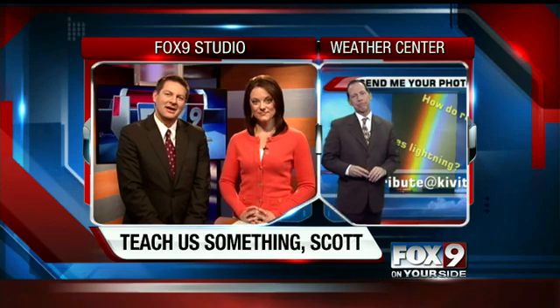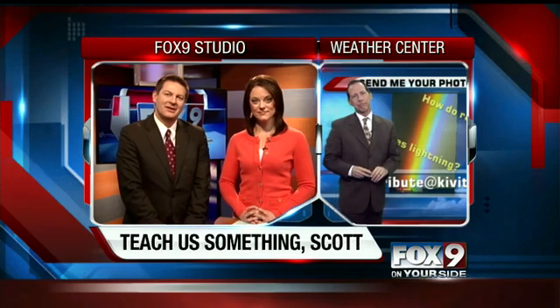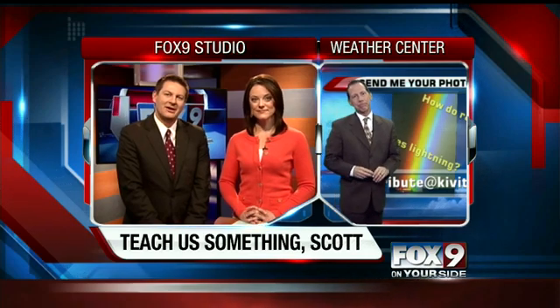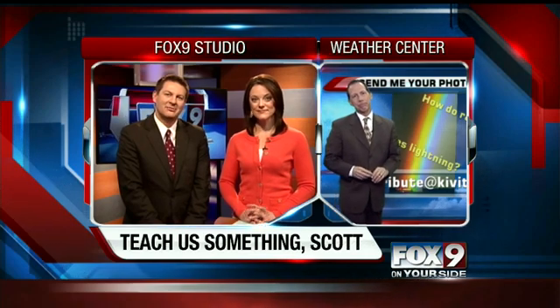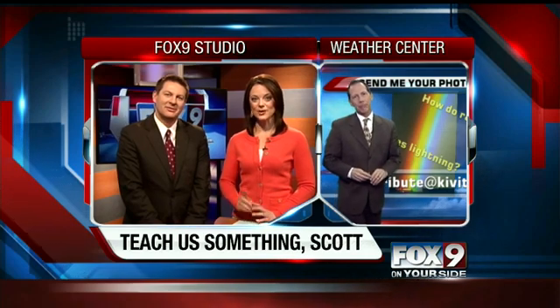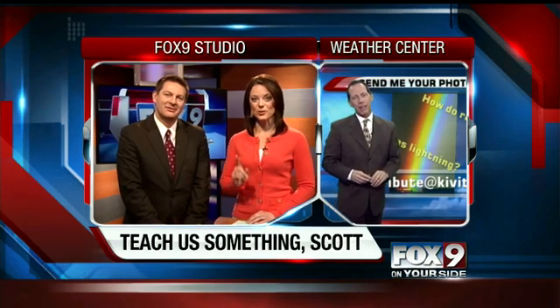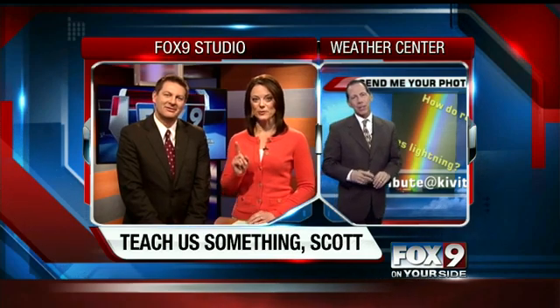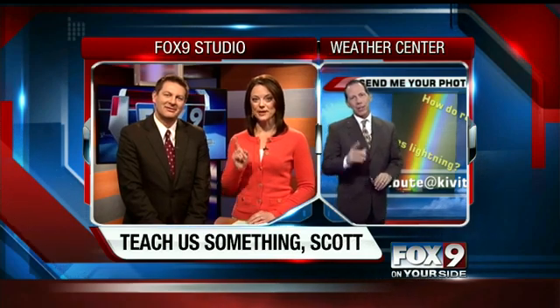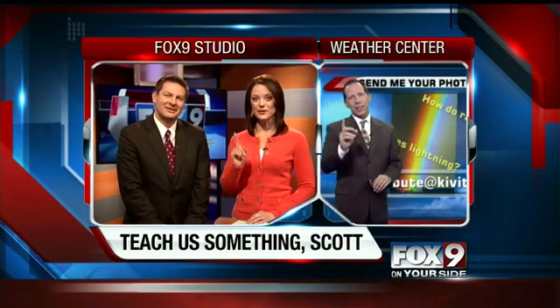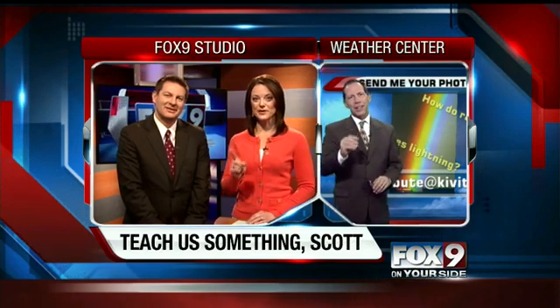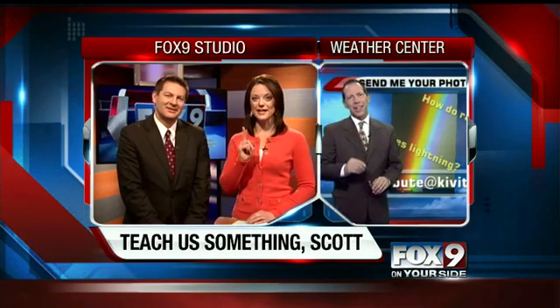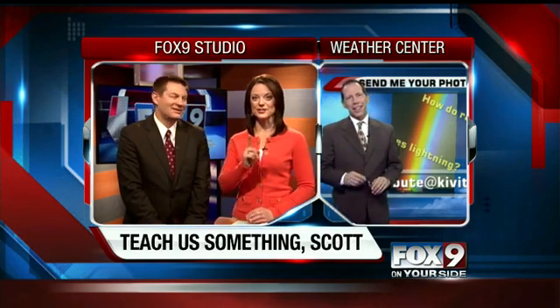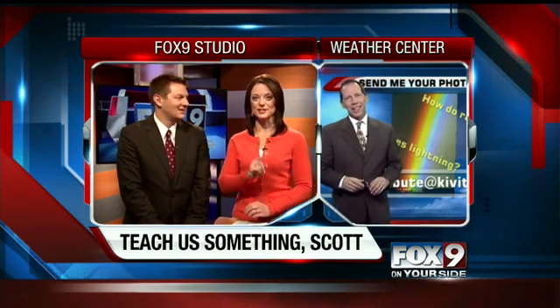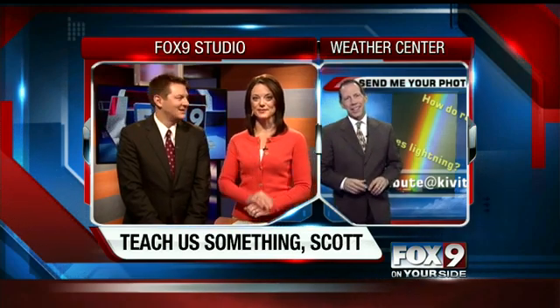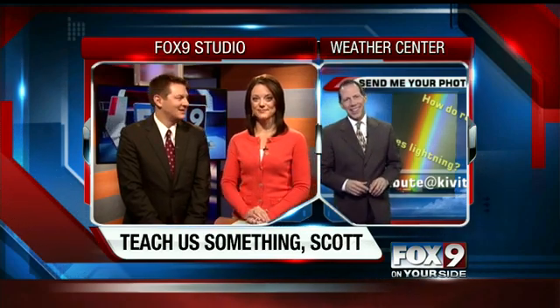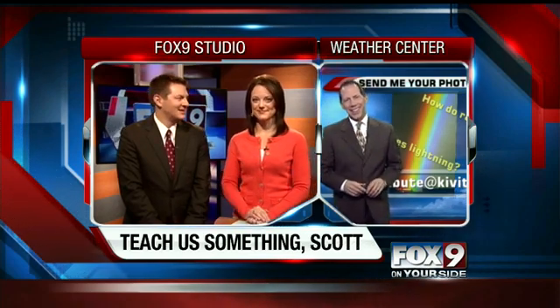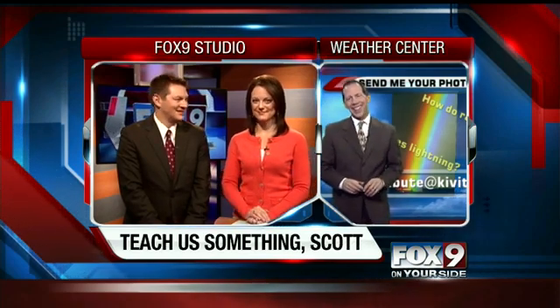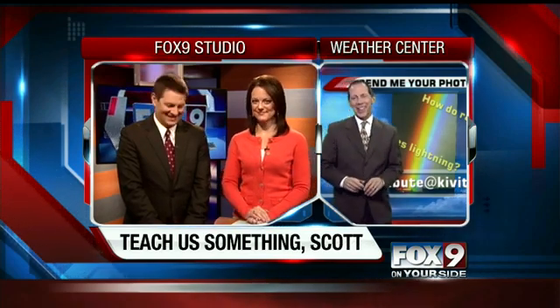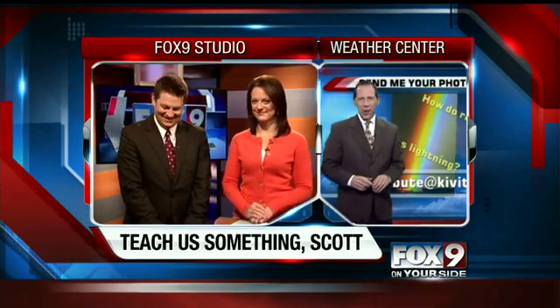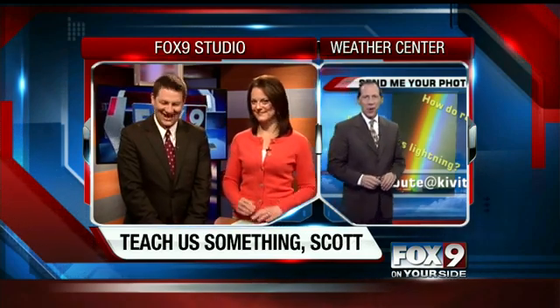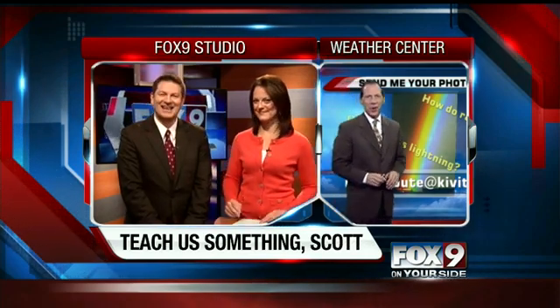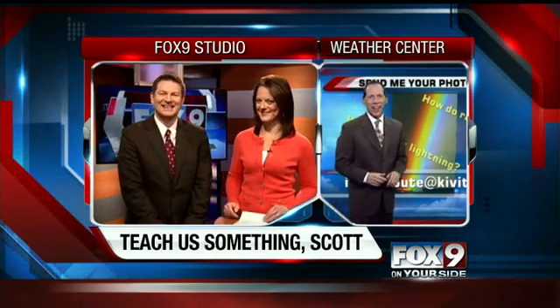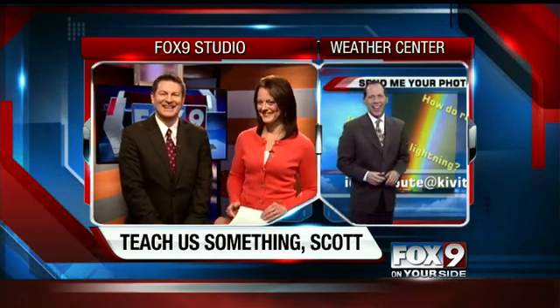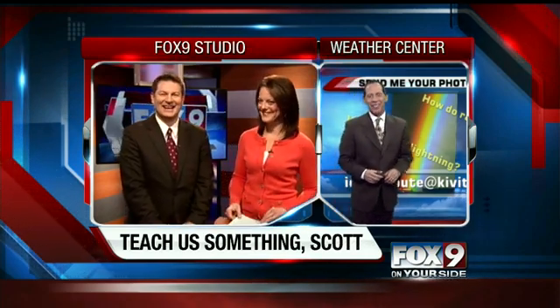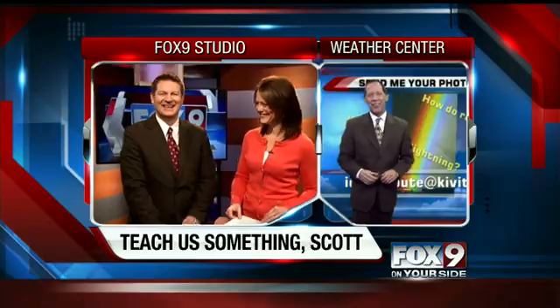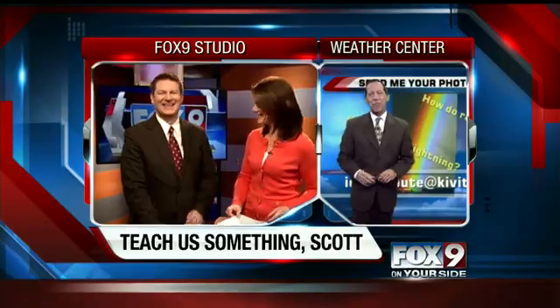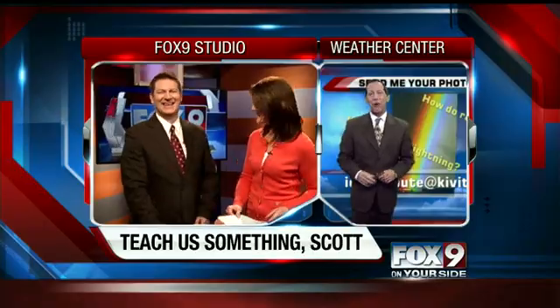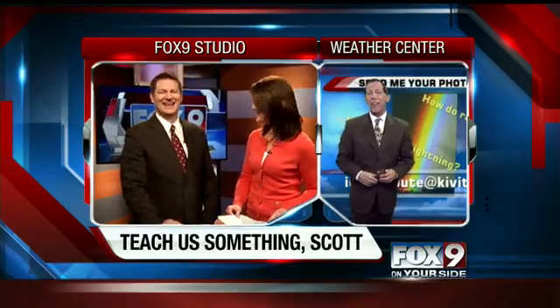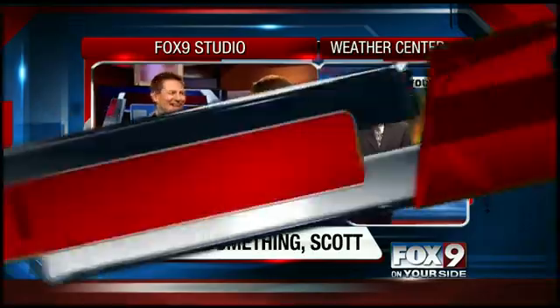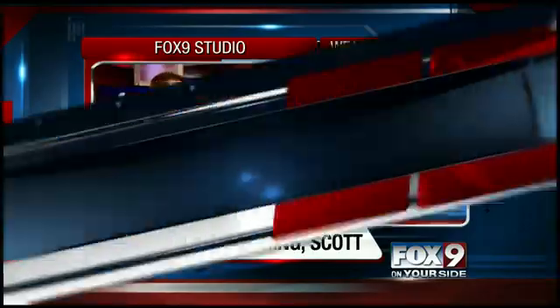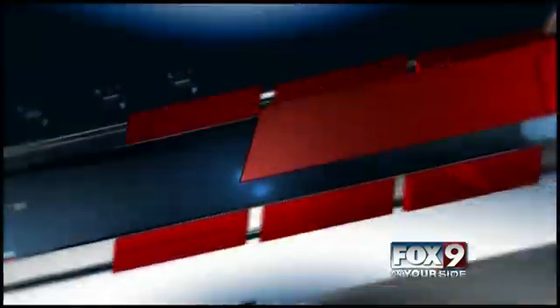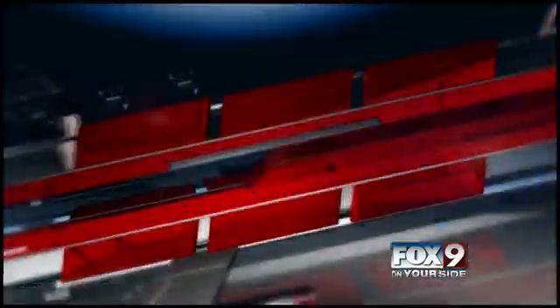Your rainbow connection. That's Scott. We'll have more on that another time.